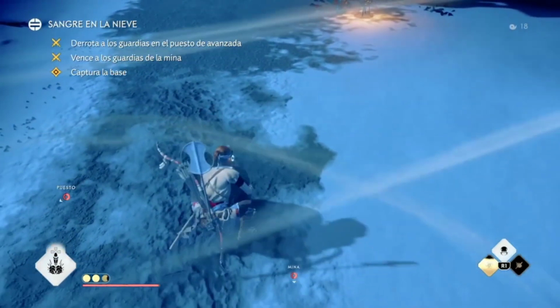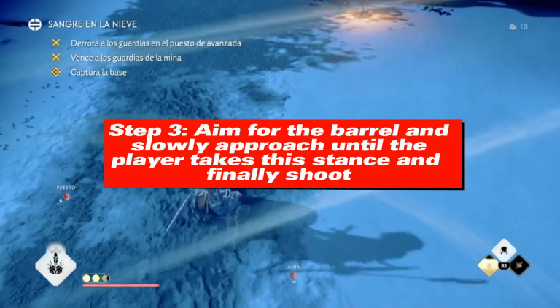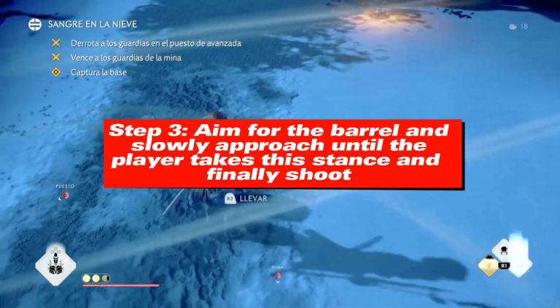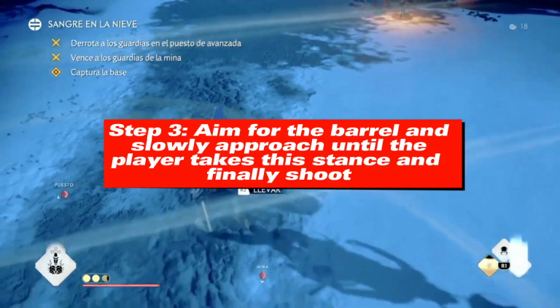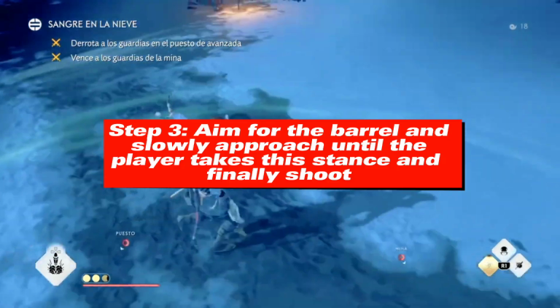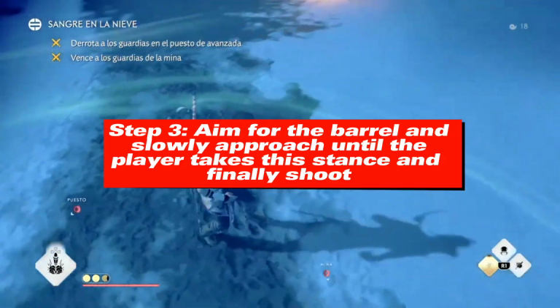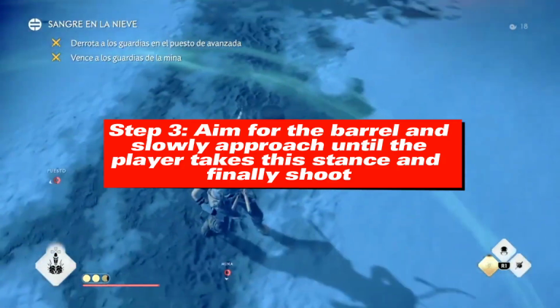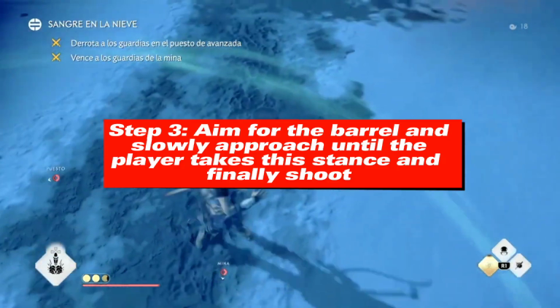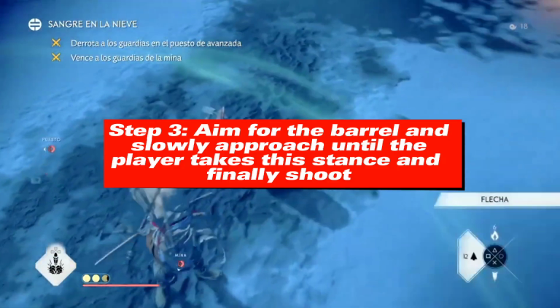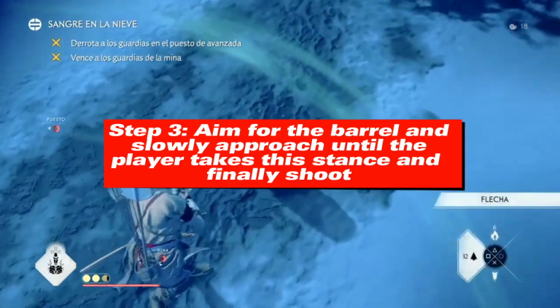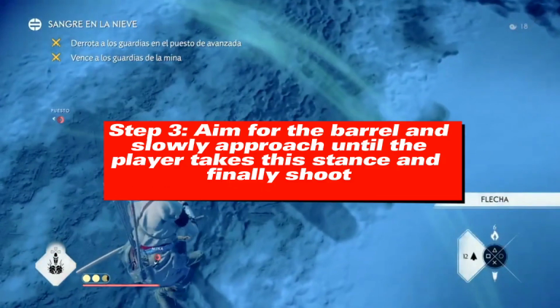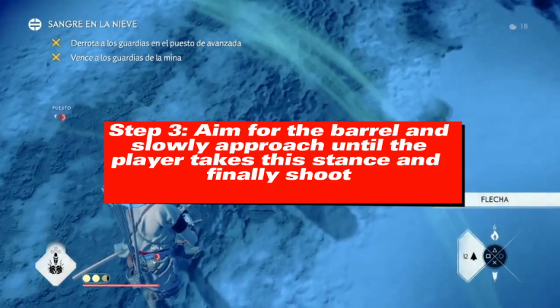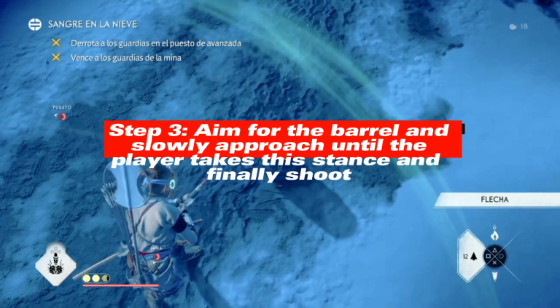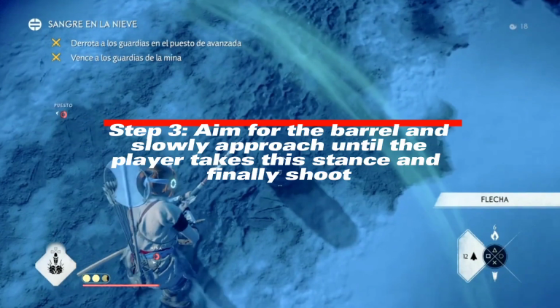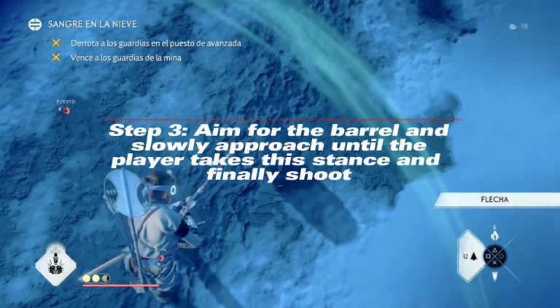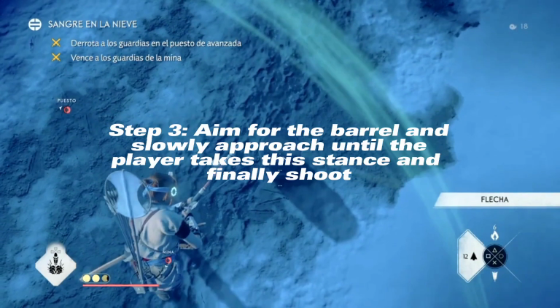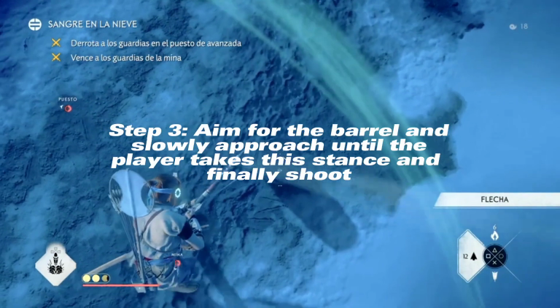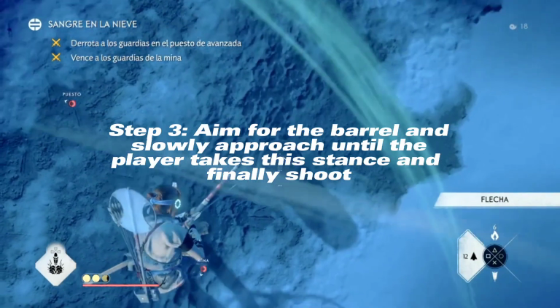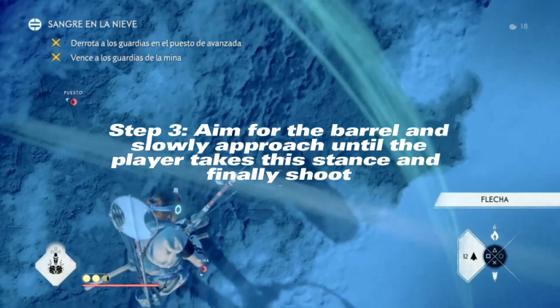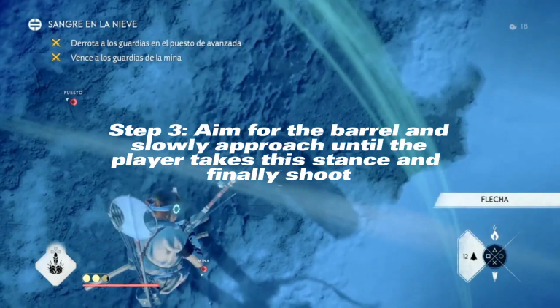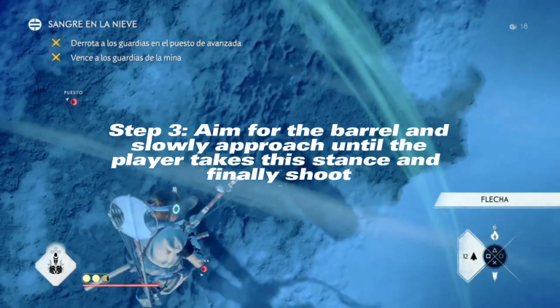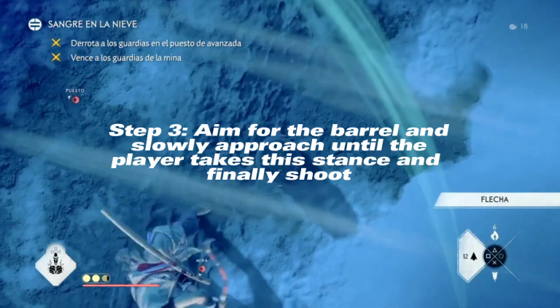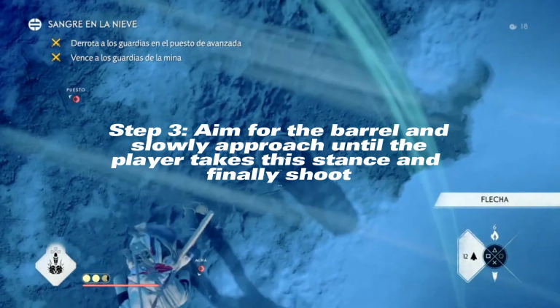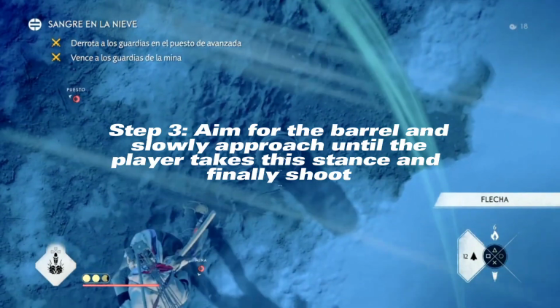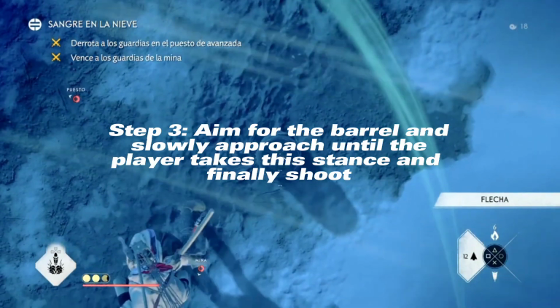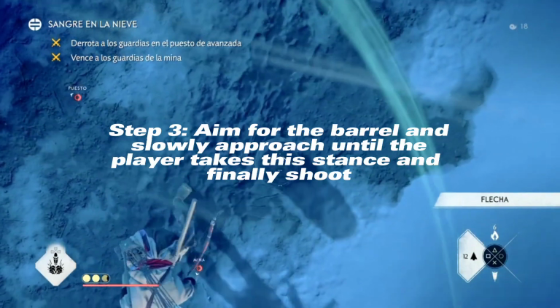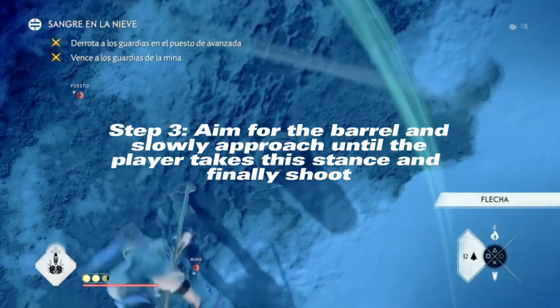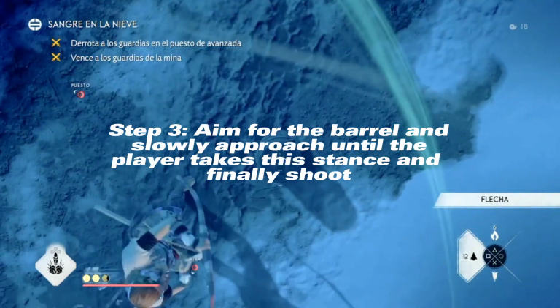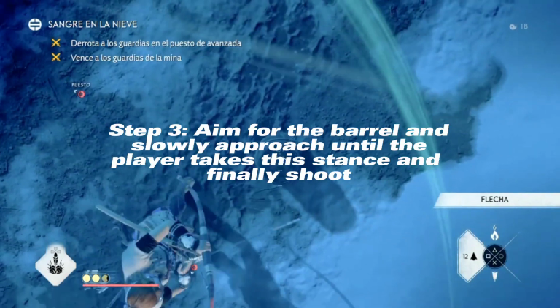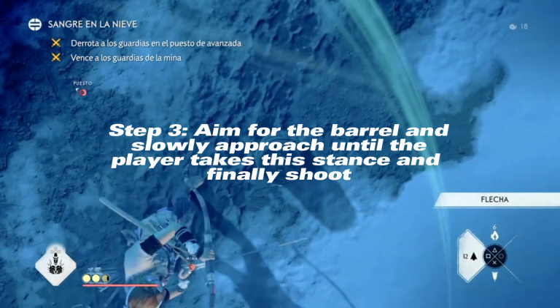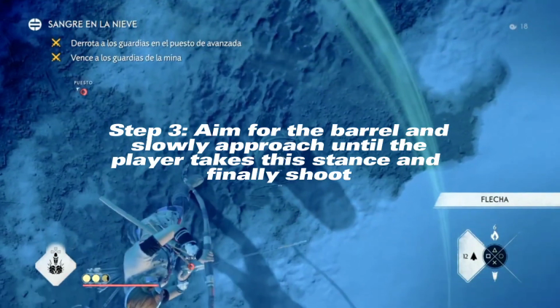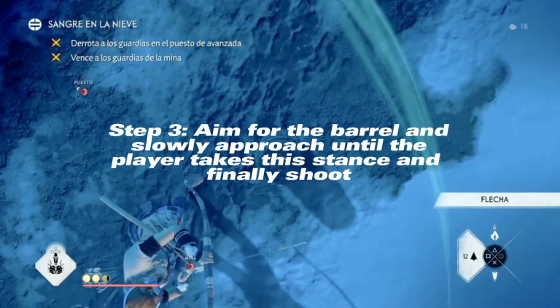Step 3. Aim for the barrel and slowly approach until the player takes this. Step 4. Stance and finally shoot.